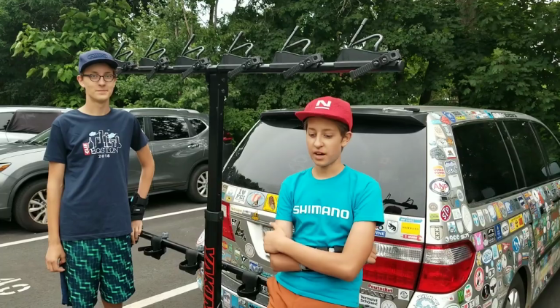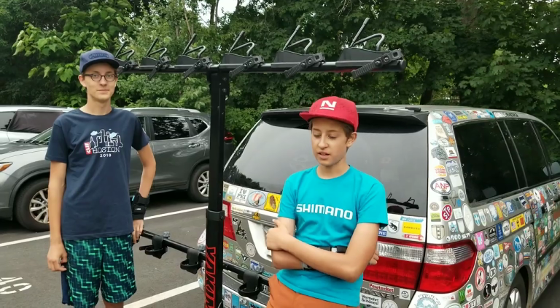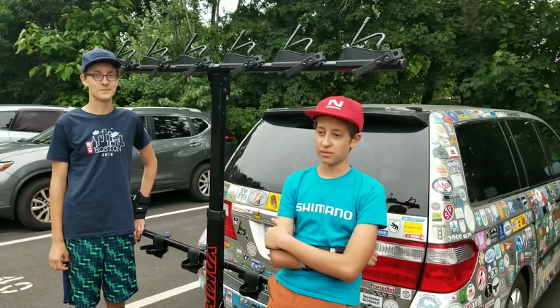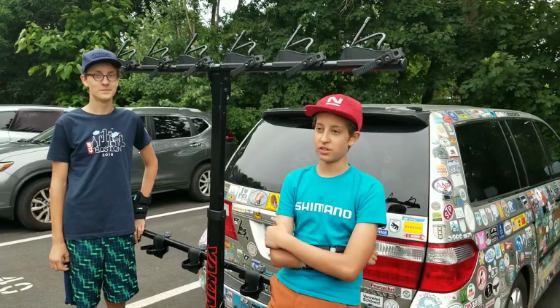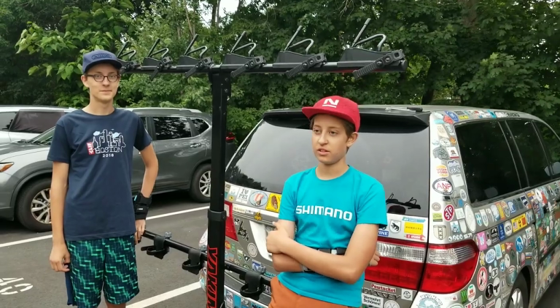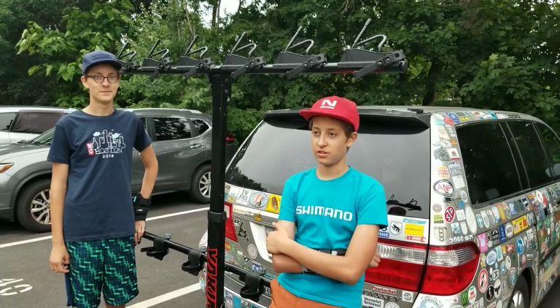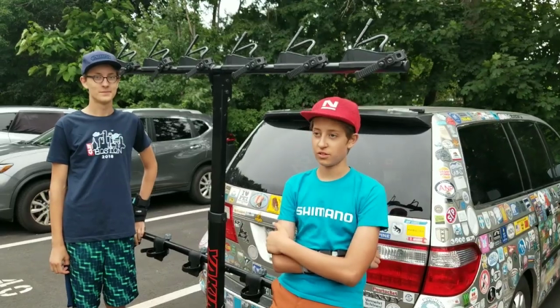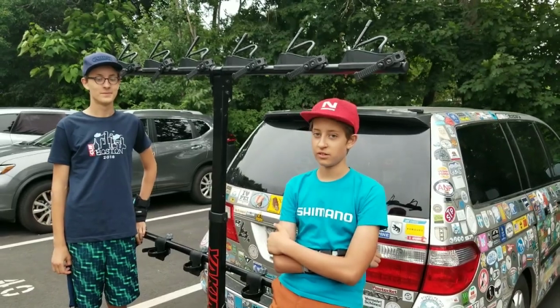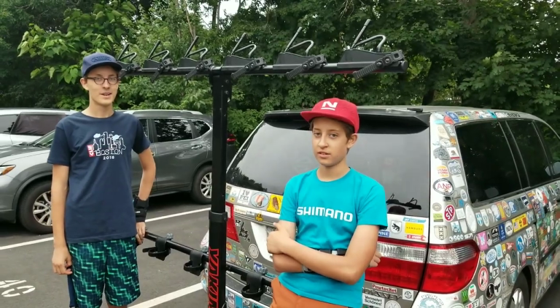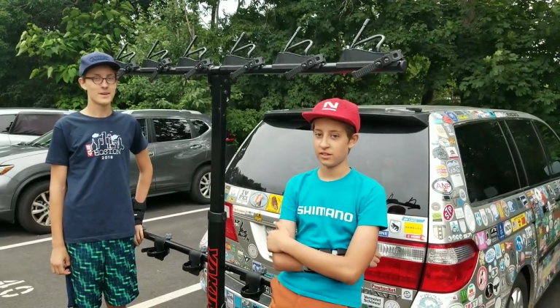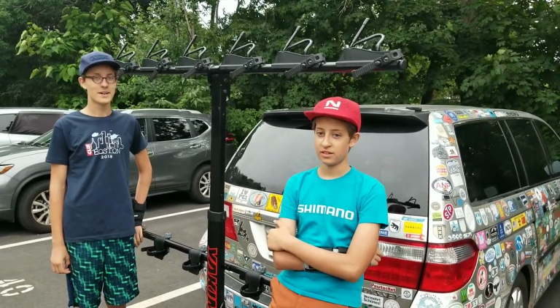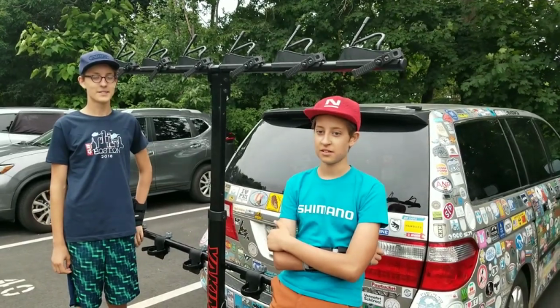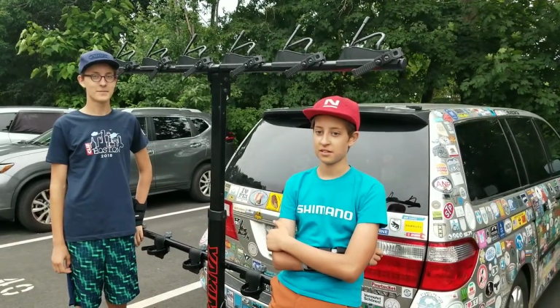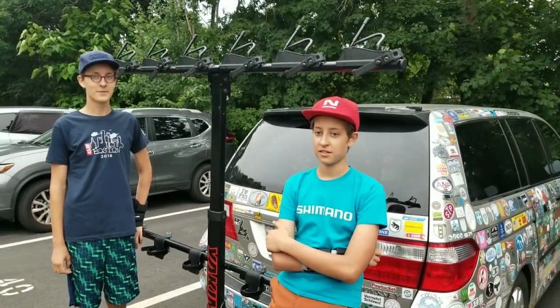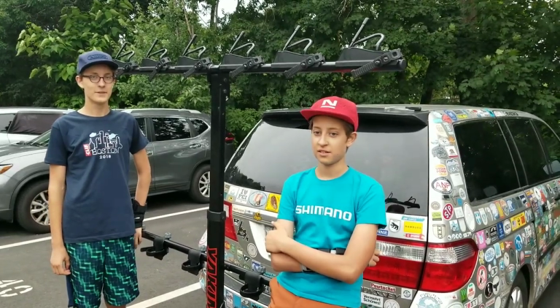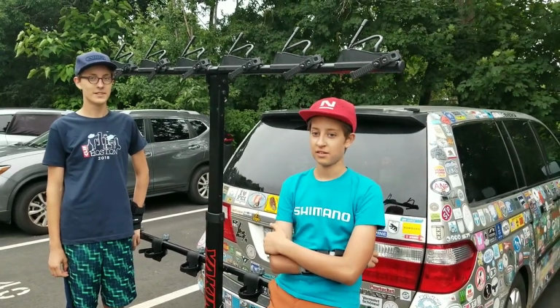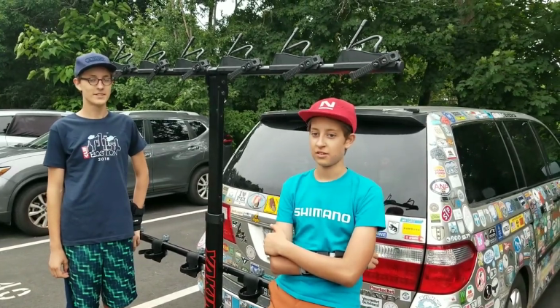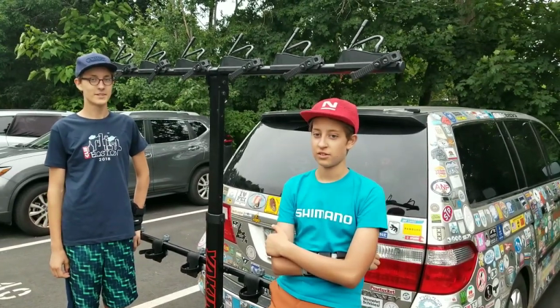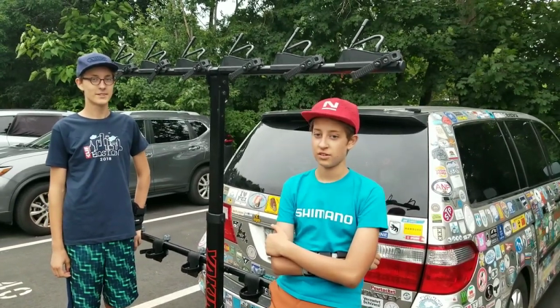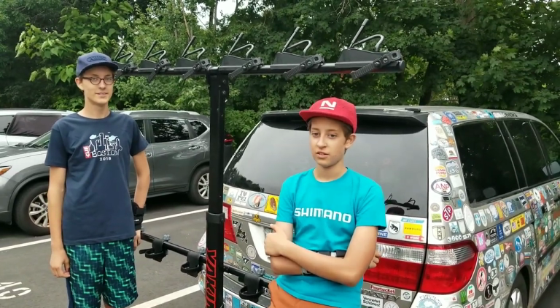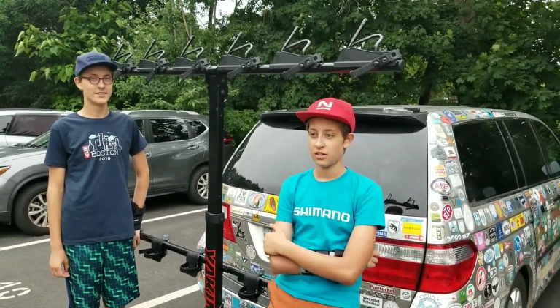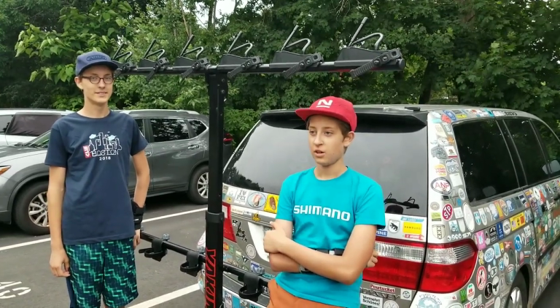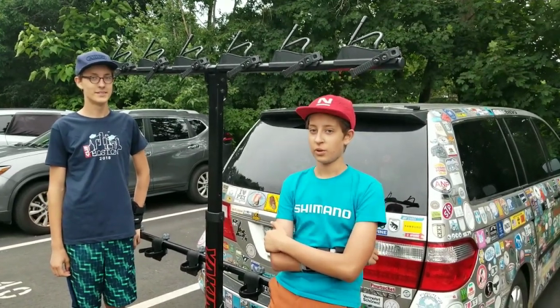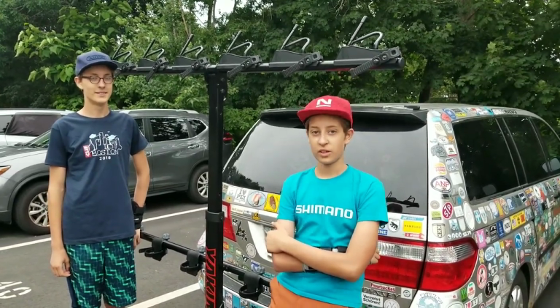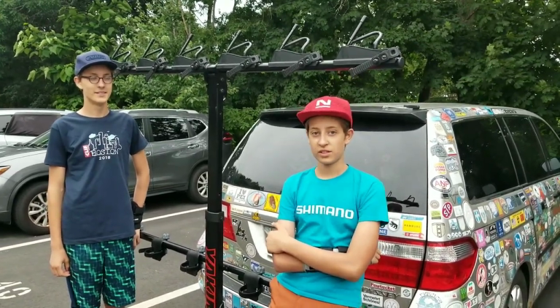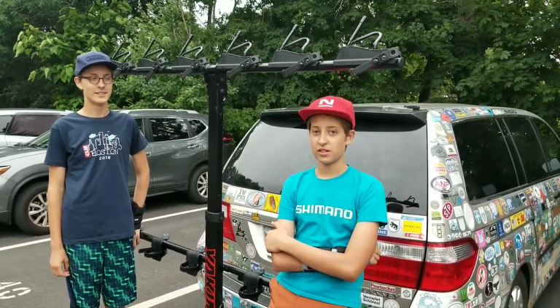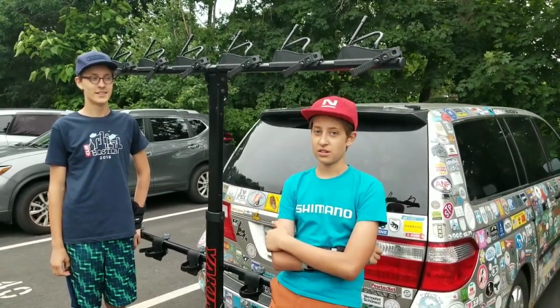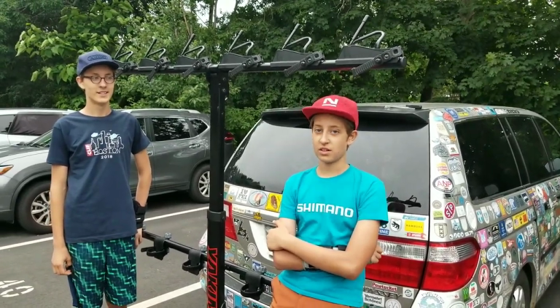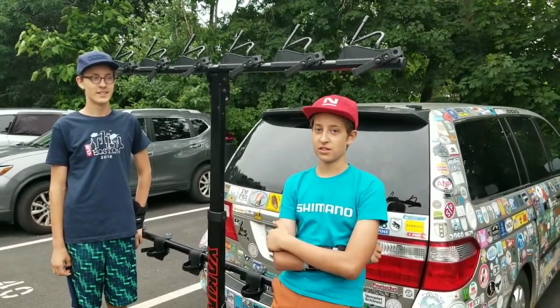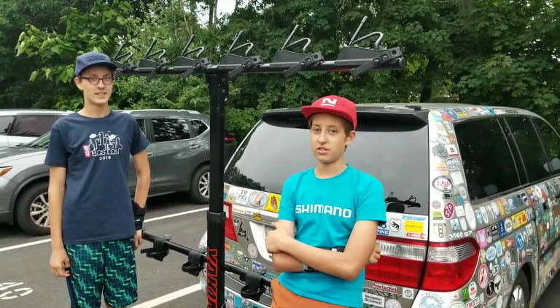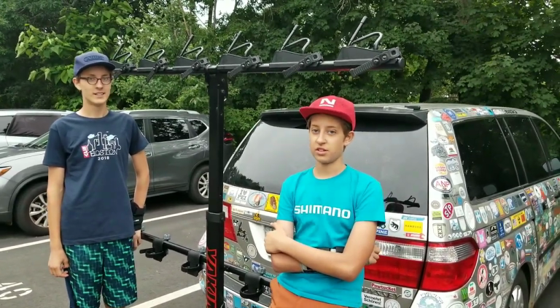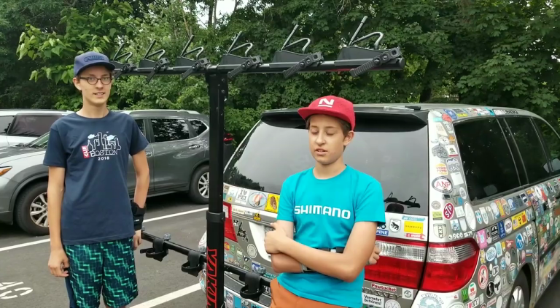Hi, I'm 13 years old. Hi, I'm Max. I'm 15 years old. And we race the Nesca Cross Country Series.